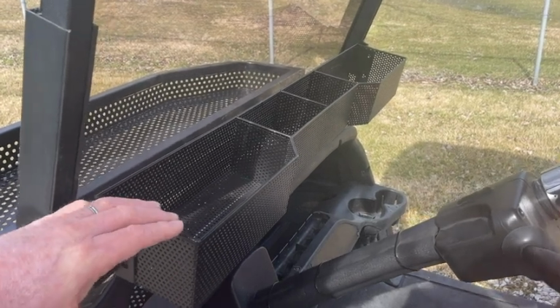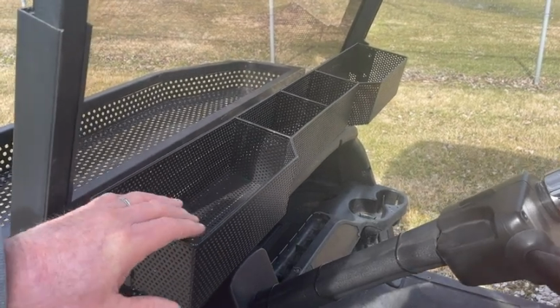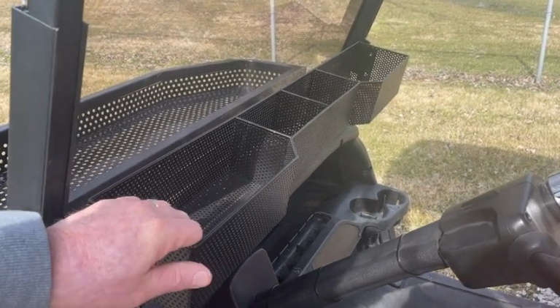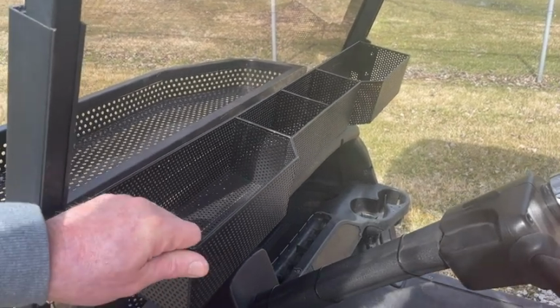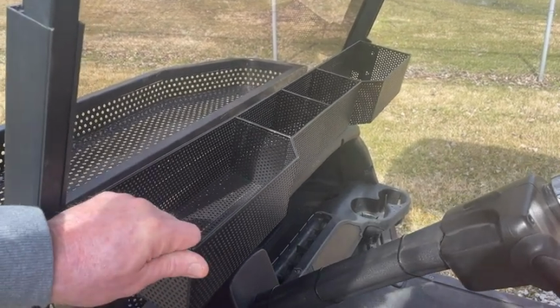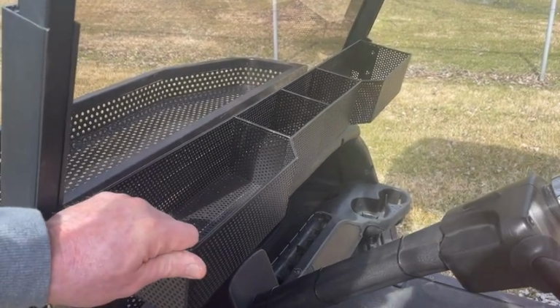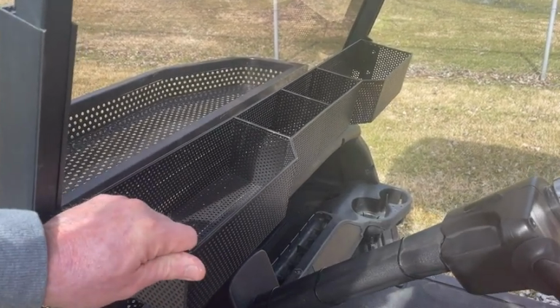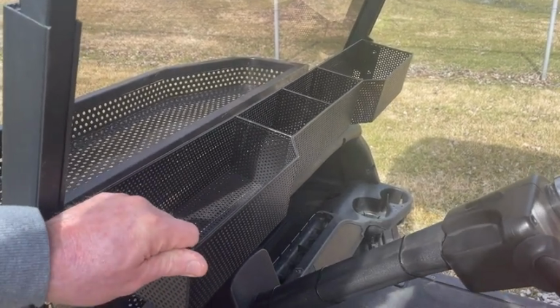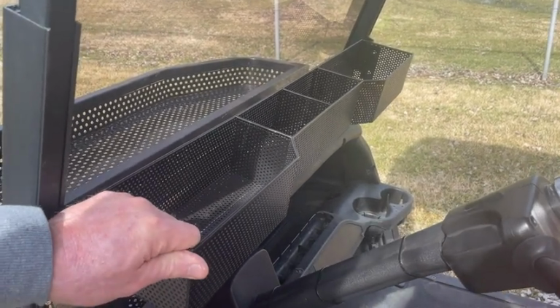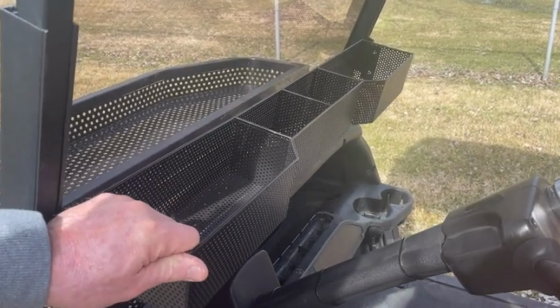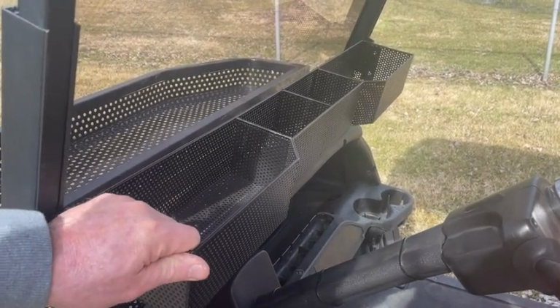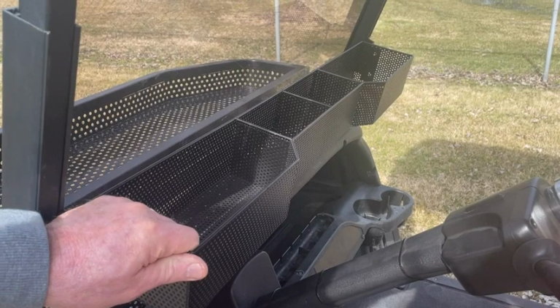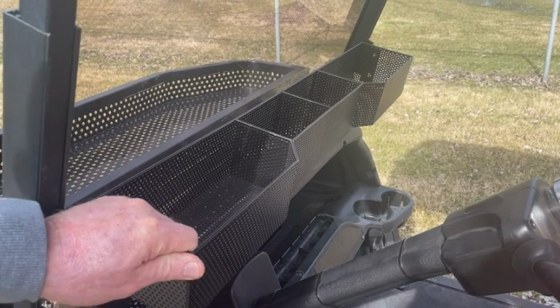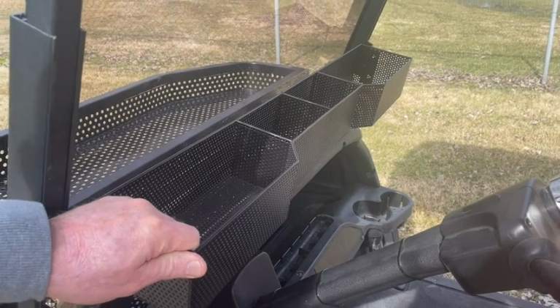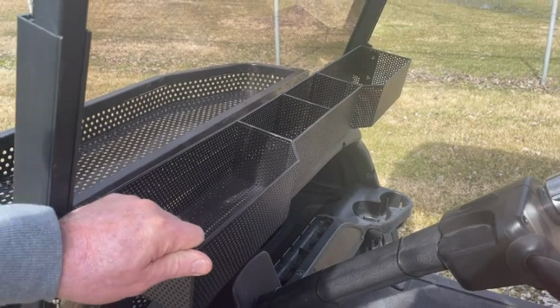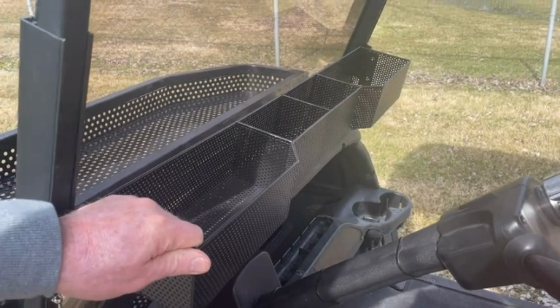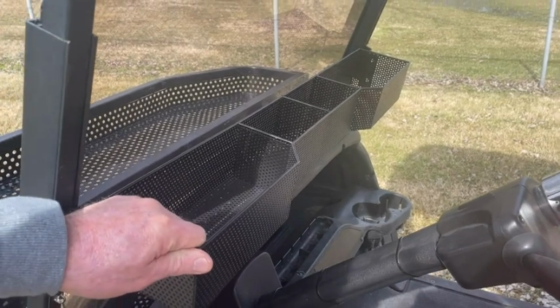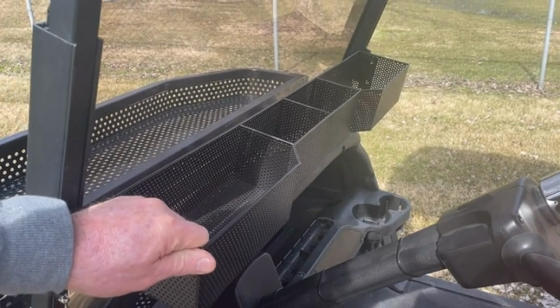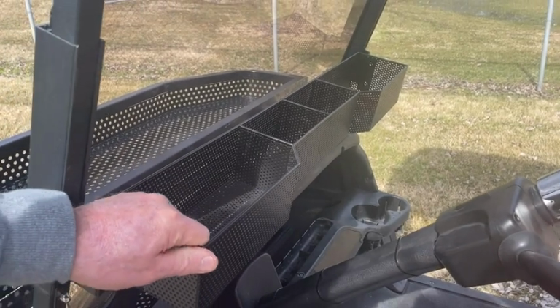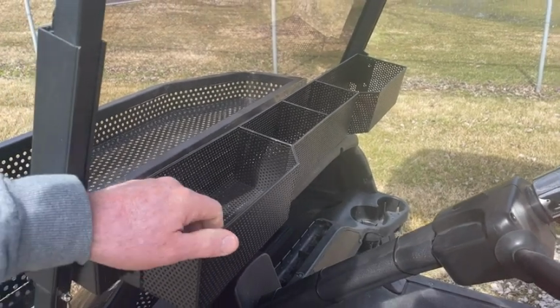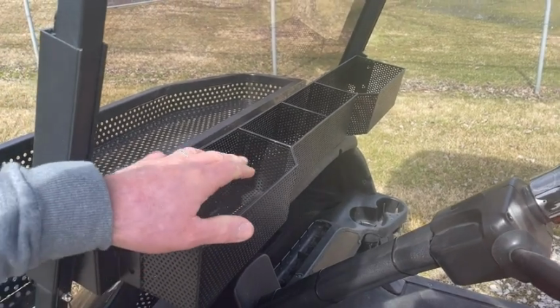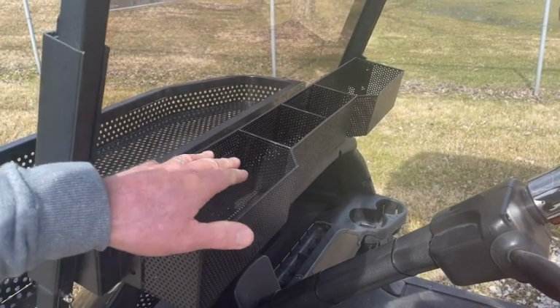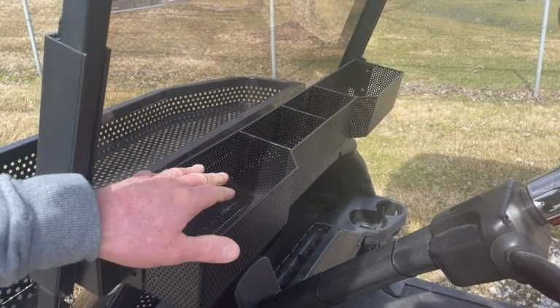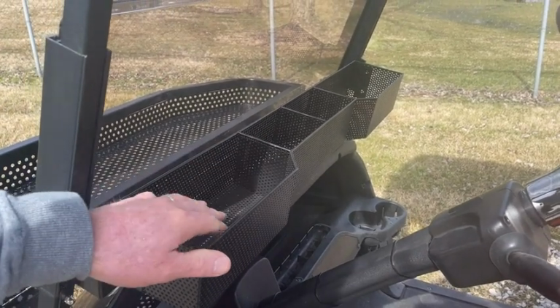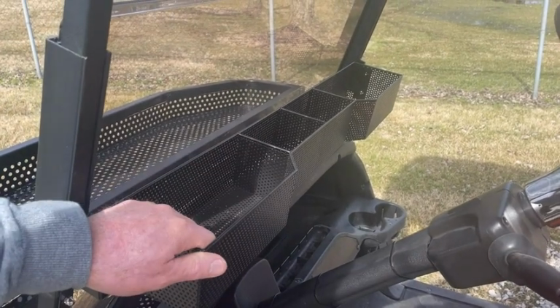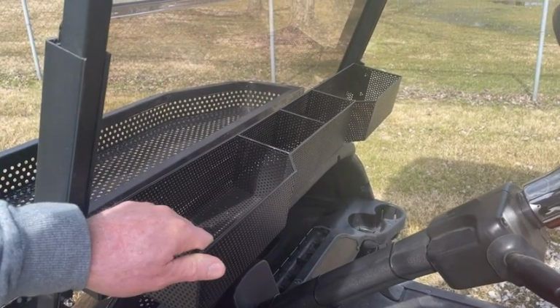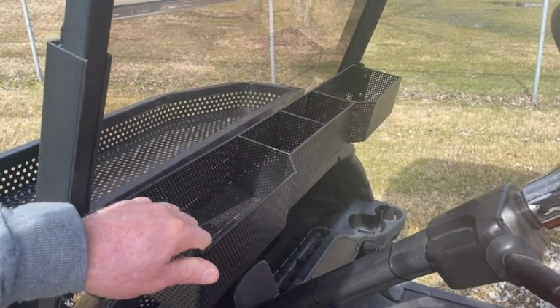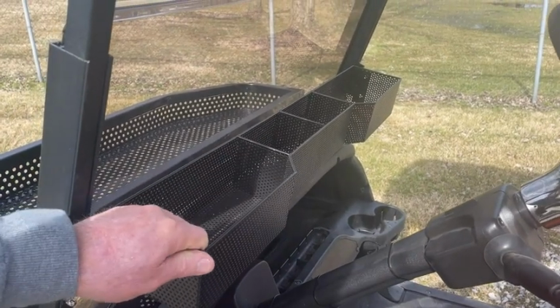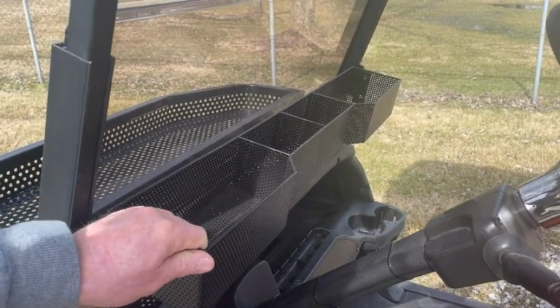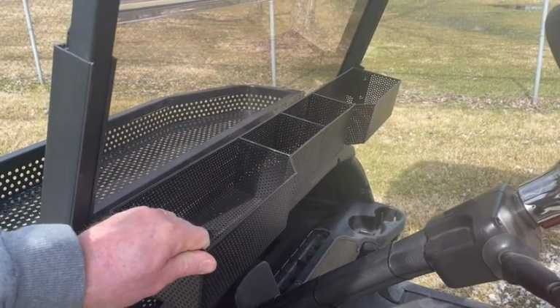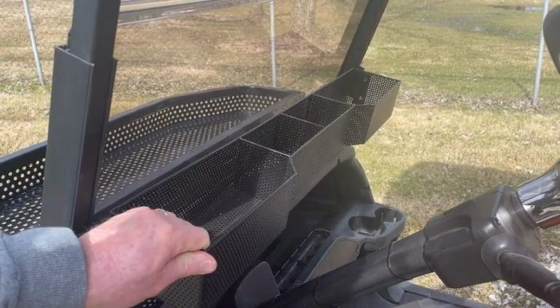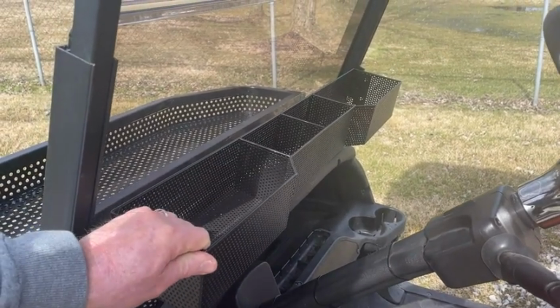As you can see, it's a sturdy one-piece design. Some of them are two-piece designs and they rattle a little bit back and forth — ours doesn't do that.